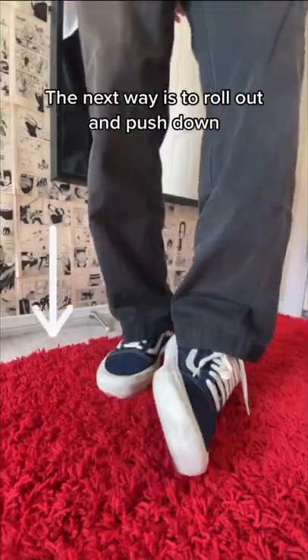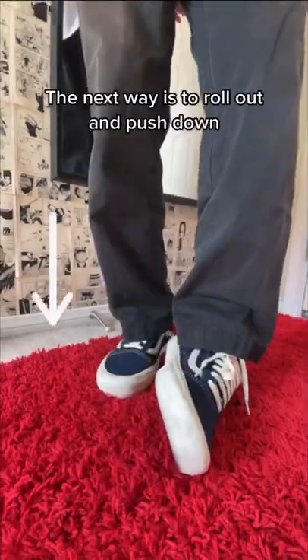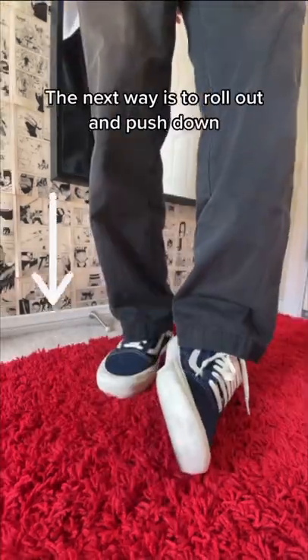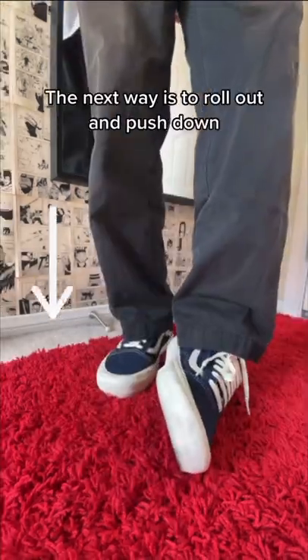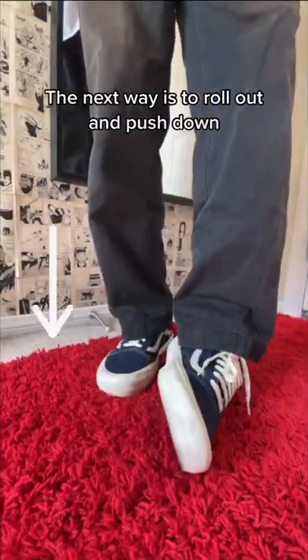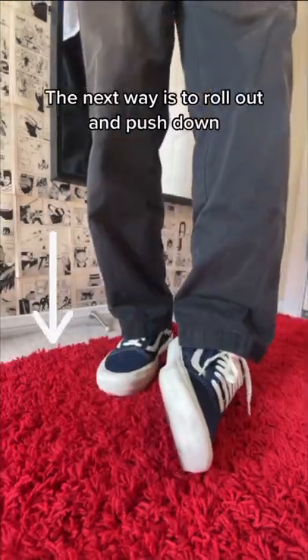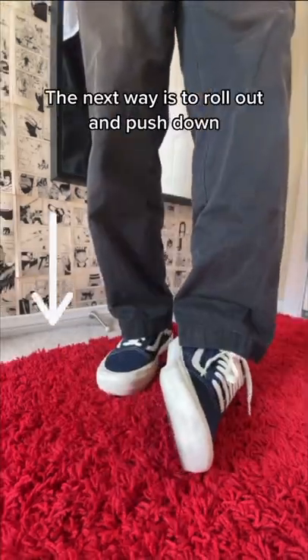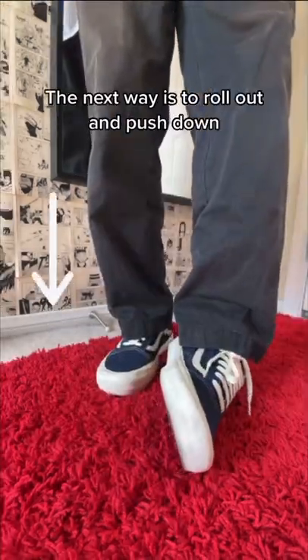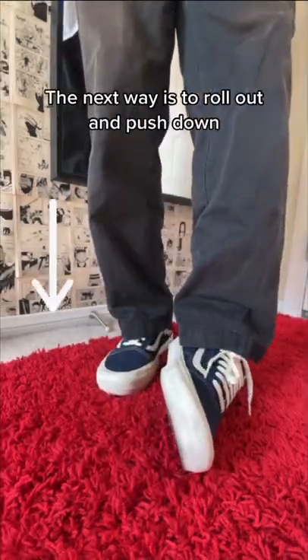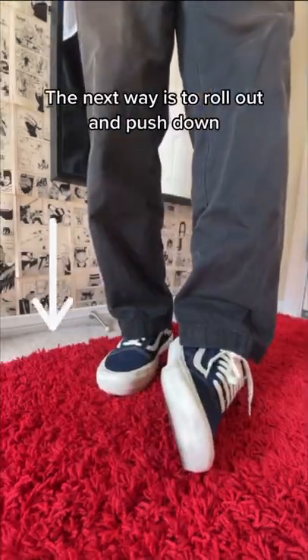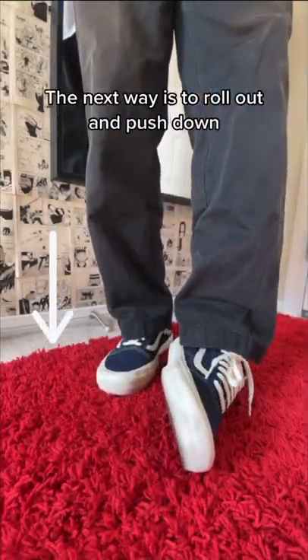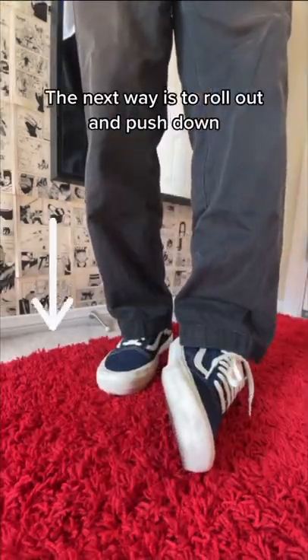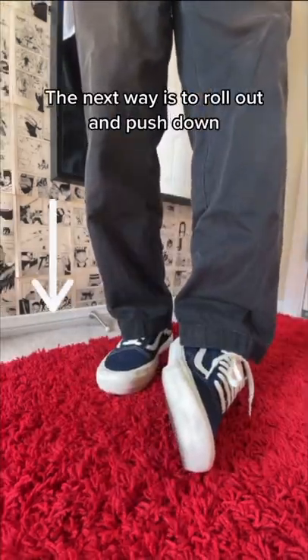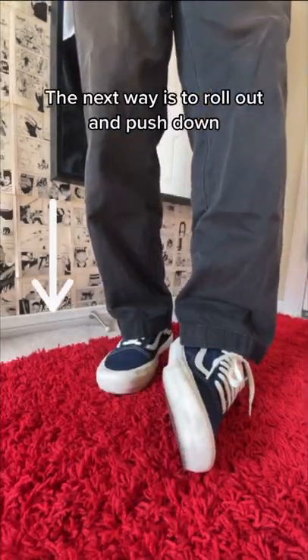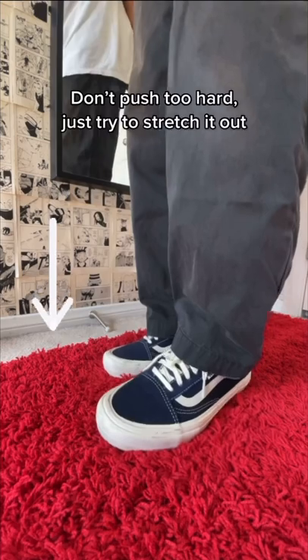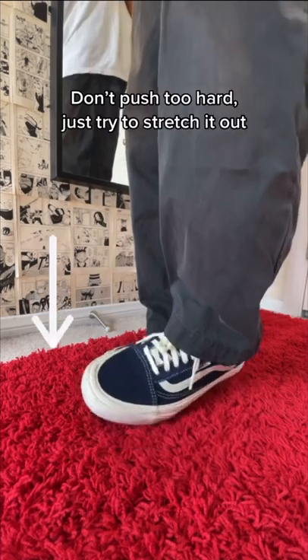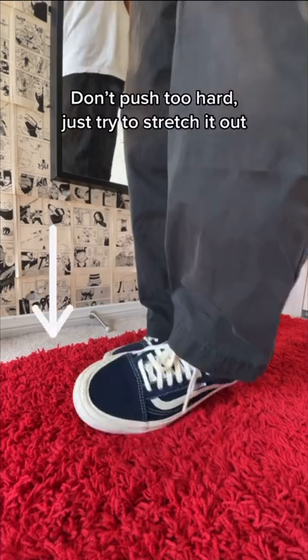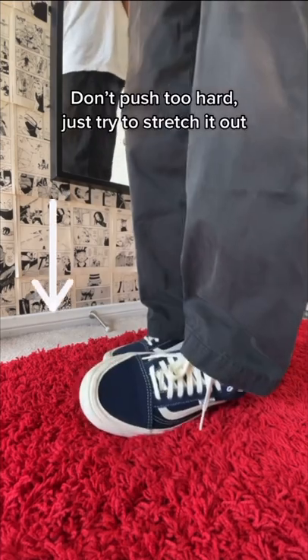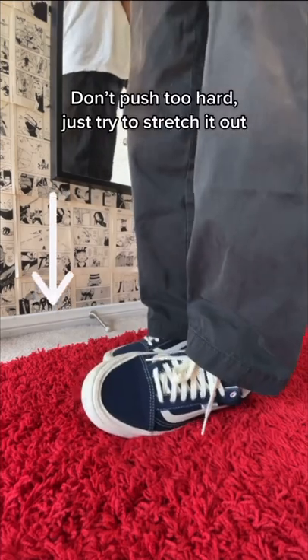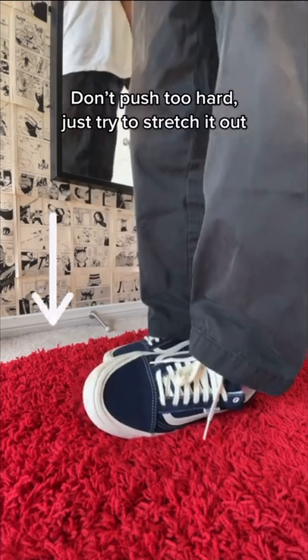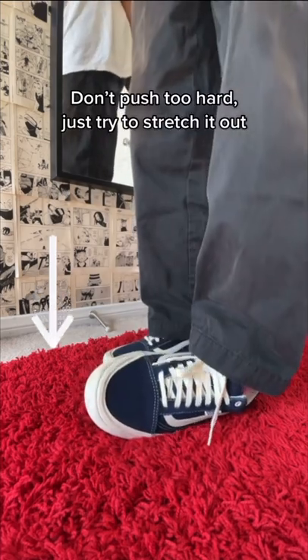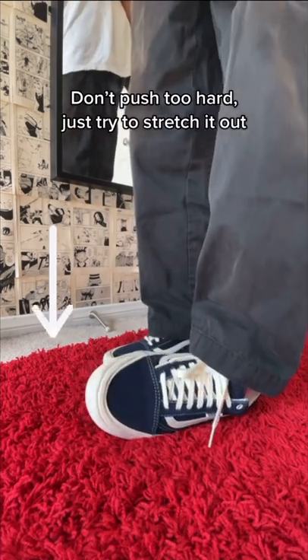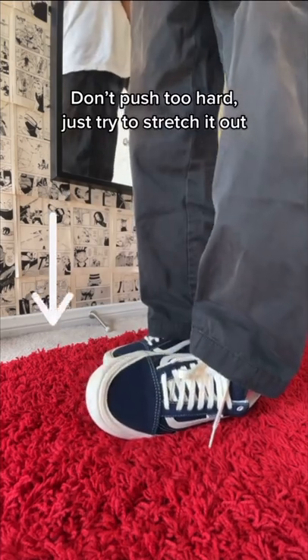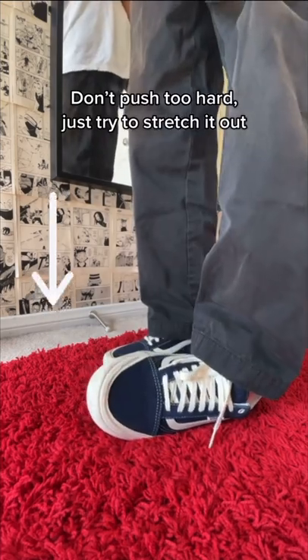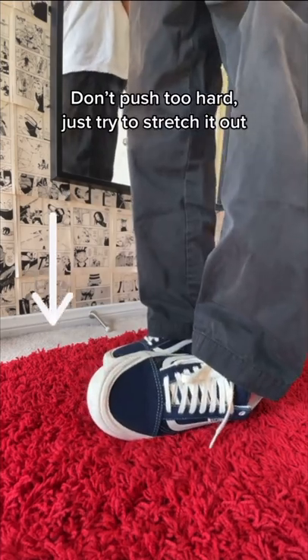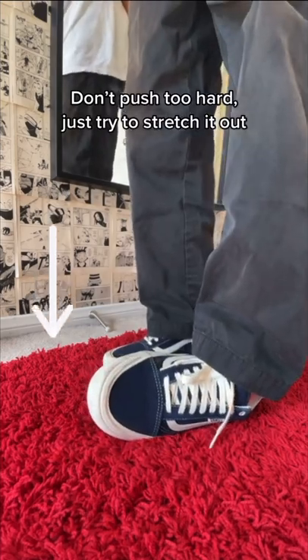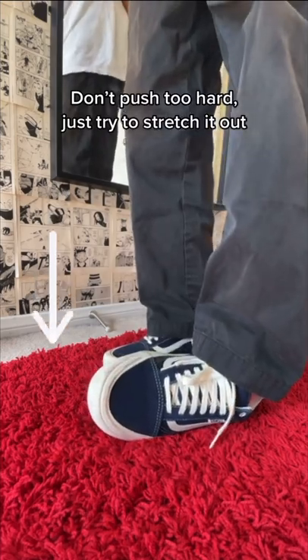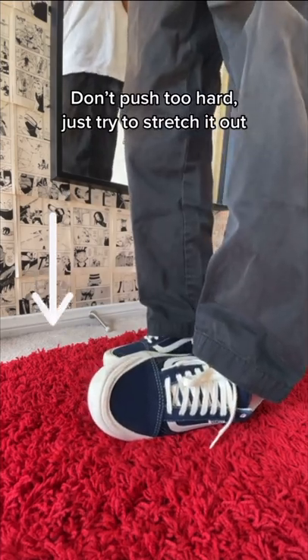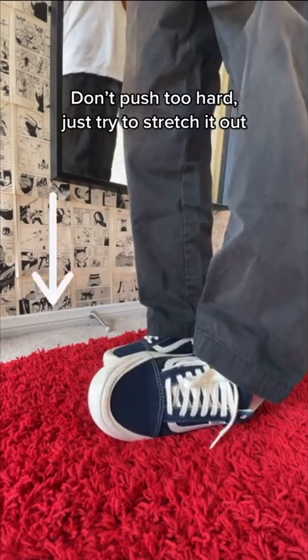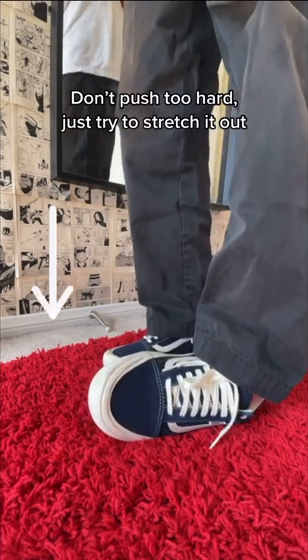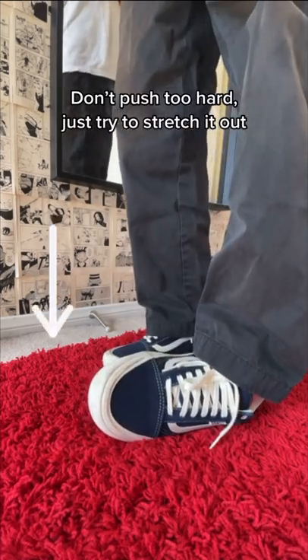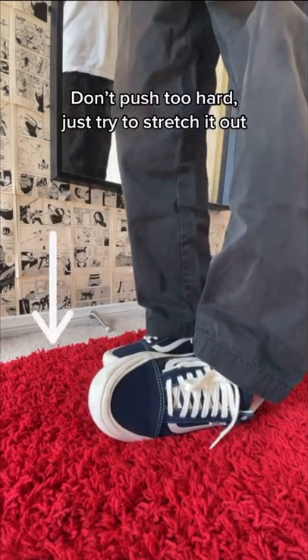The next way is to roll out and push down. Don't push too hard, just try to stretch it out.